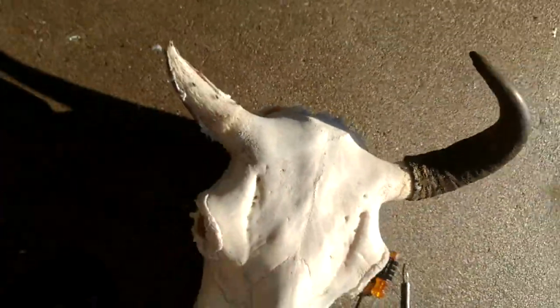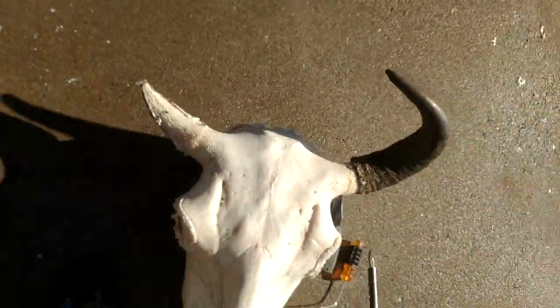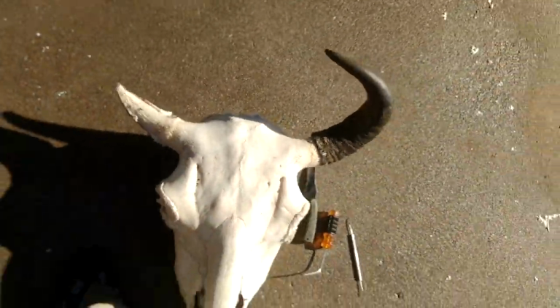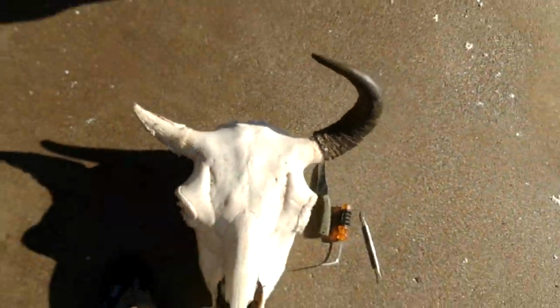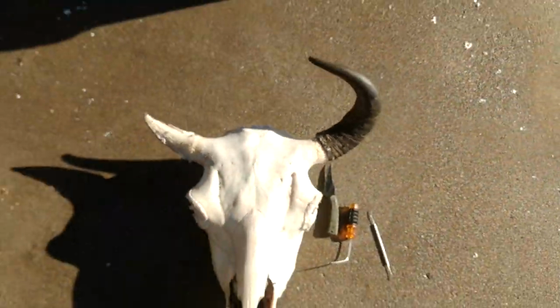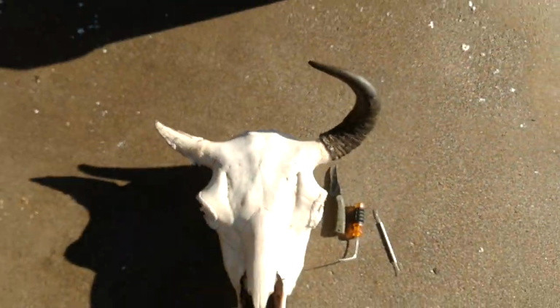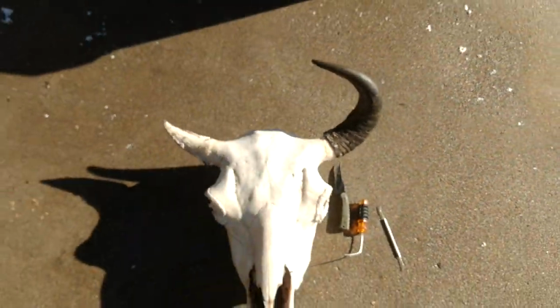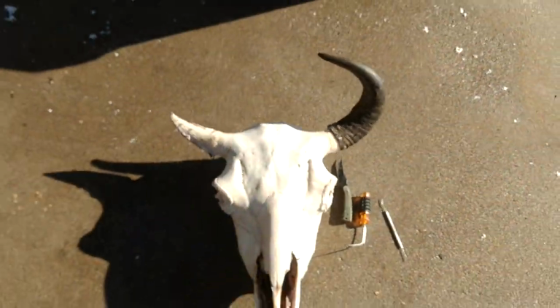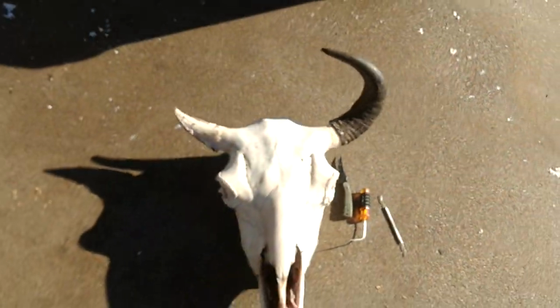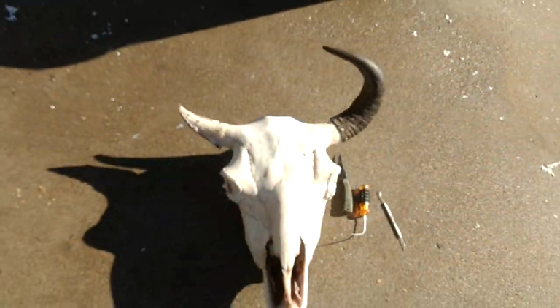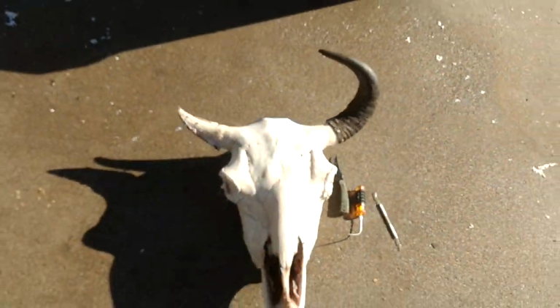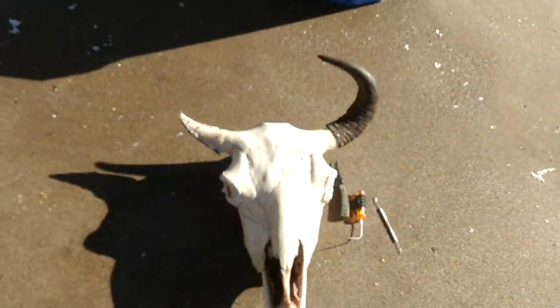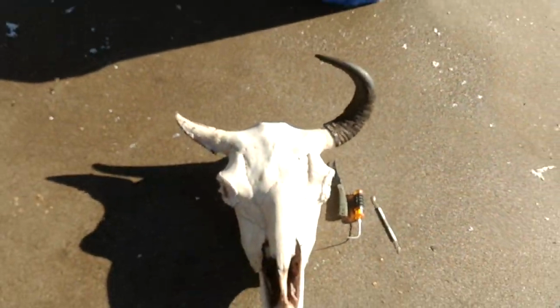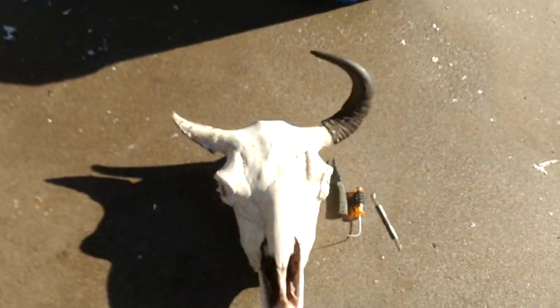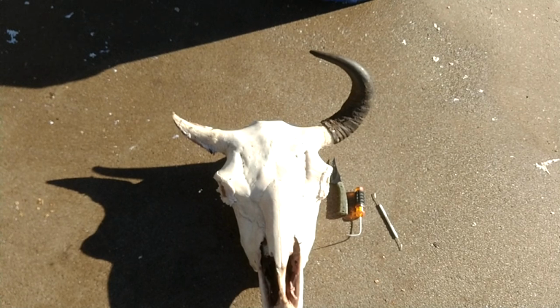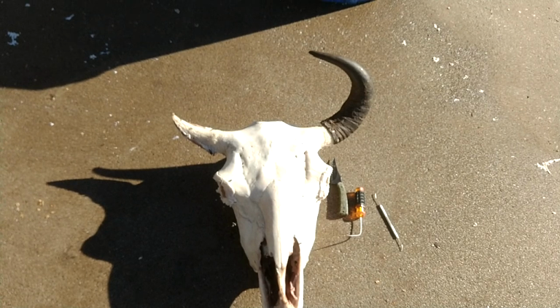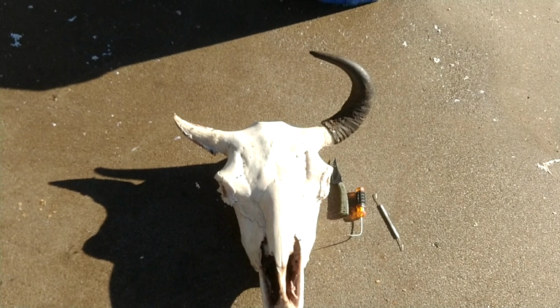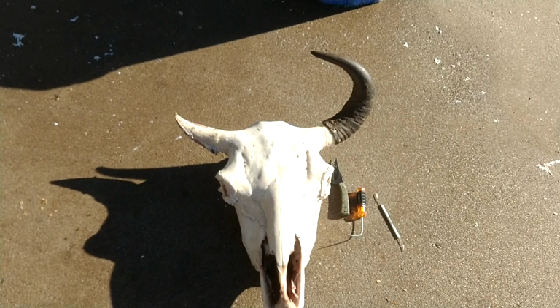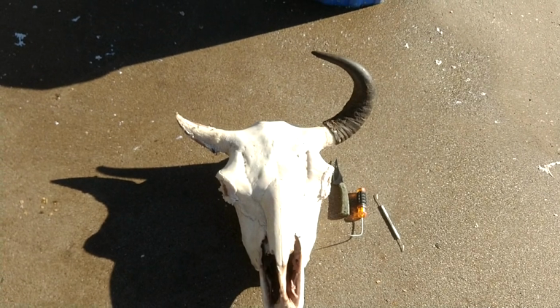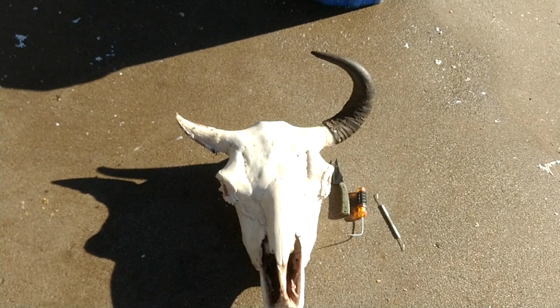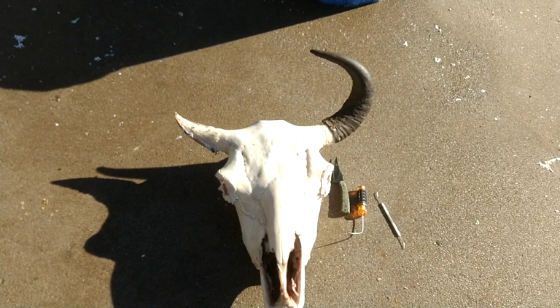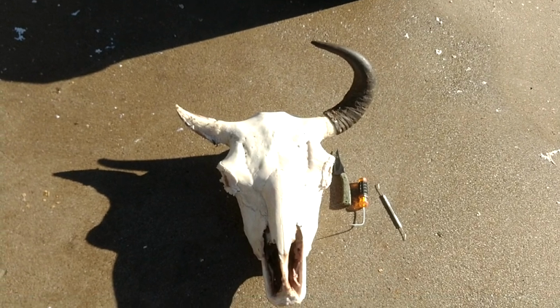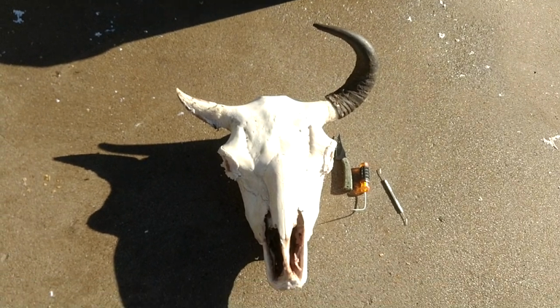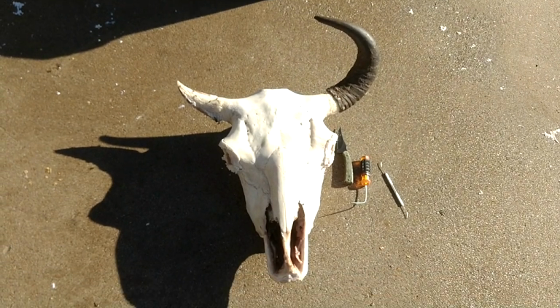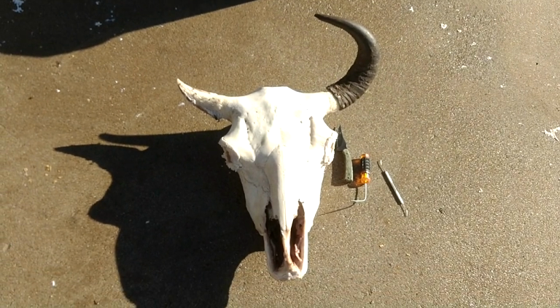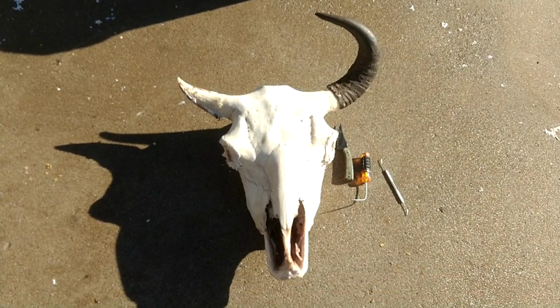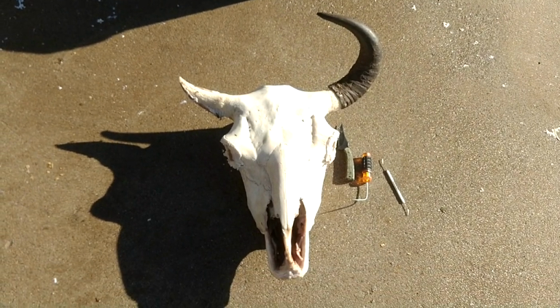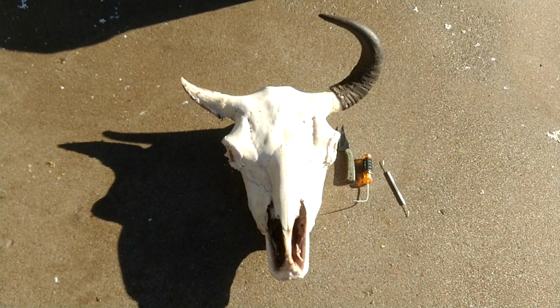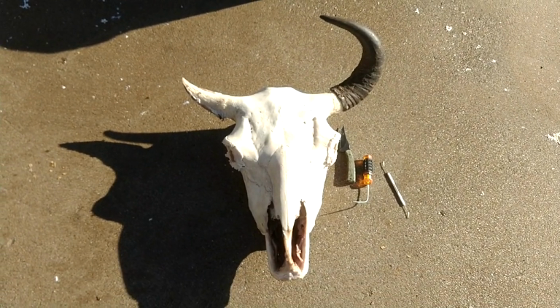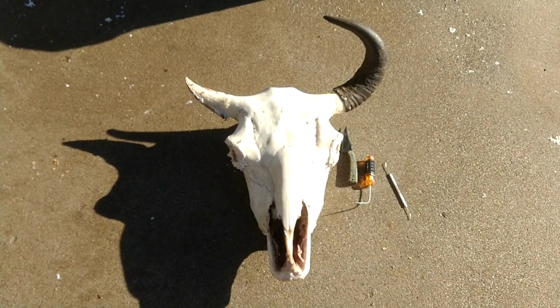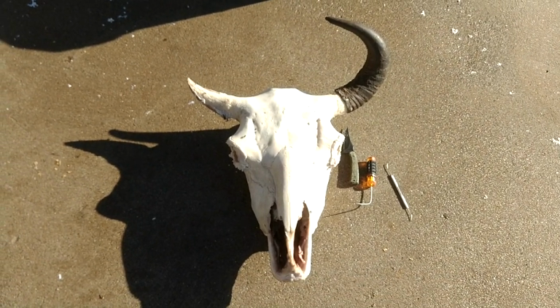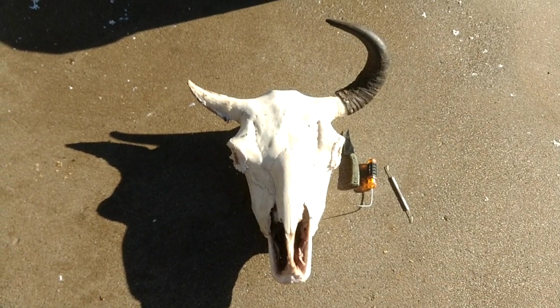So now you know how to take horns off of a buffalo skull.